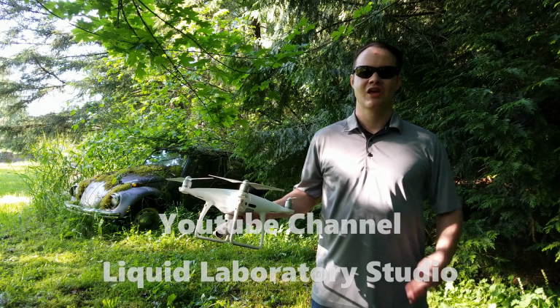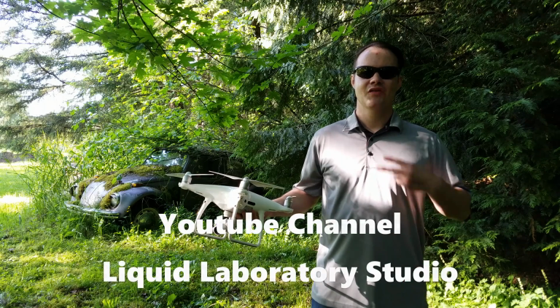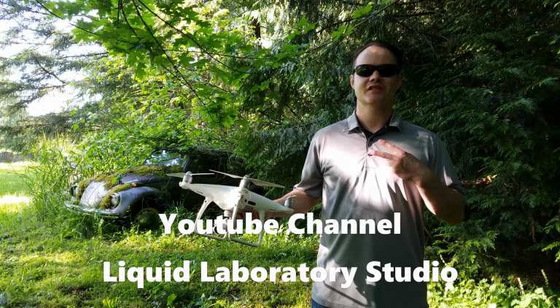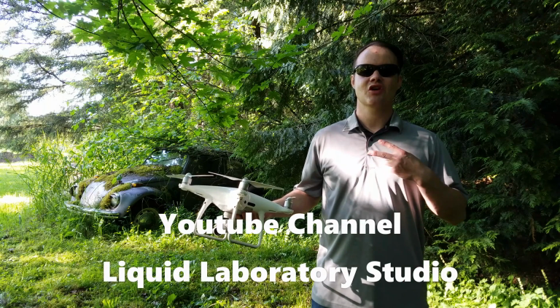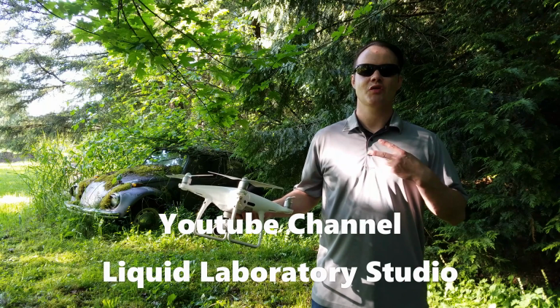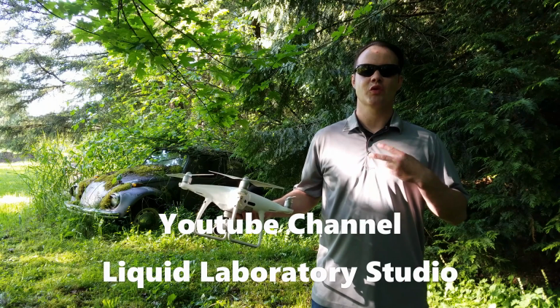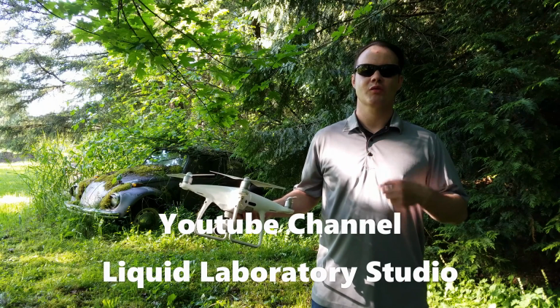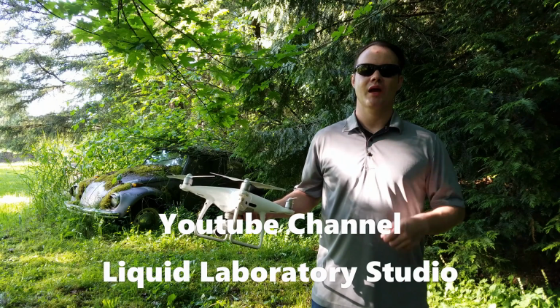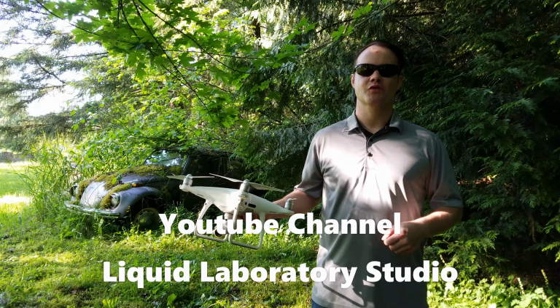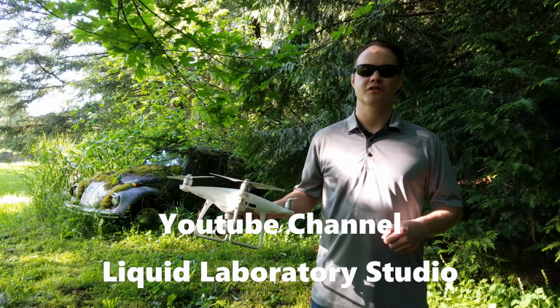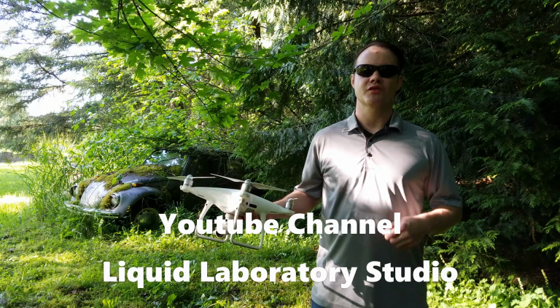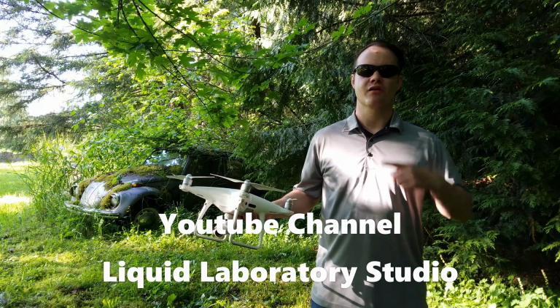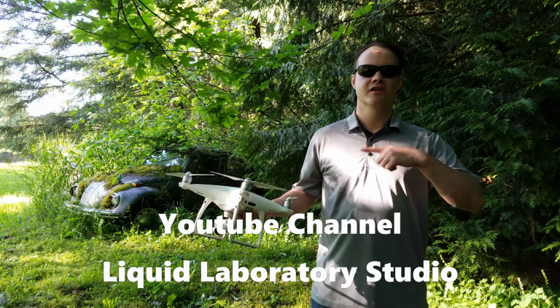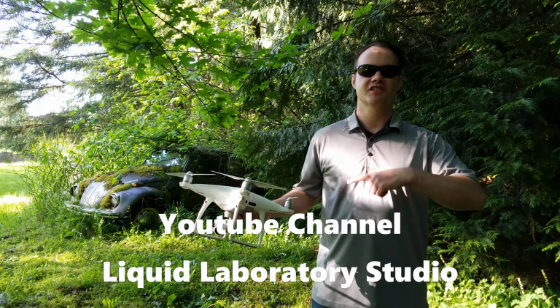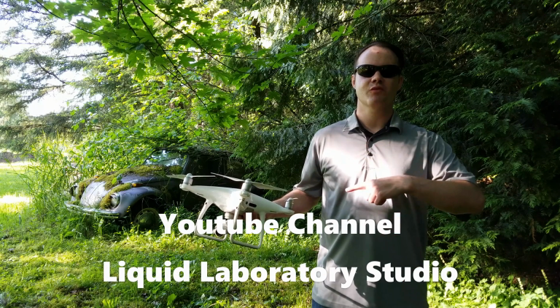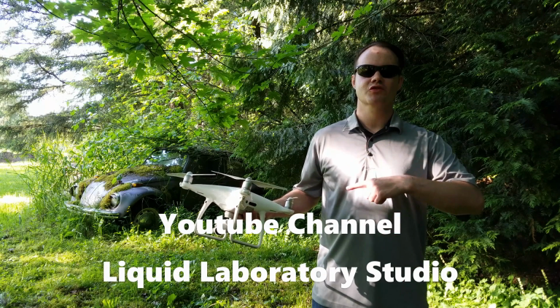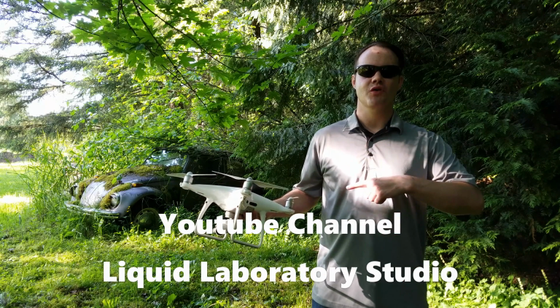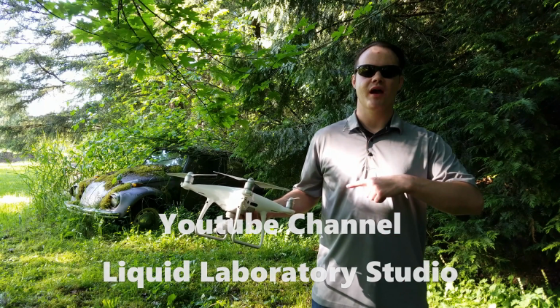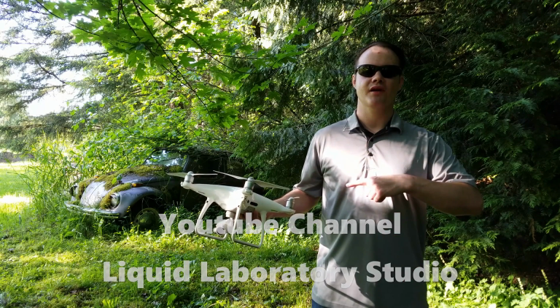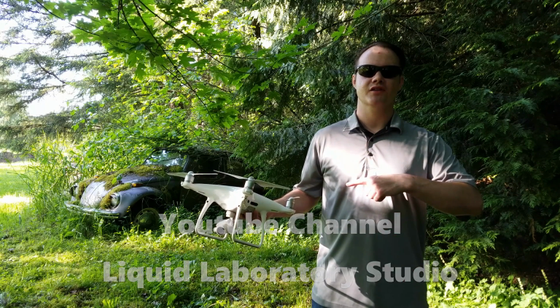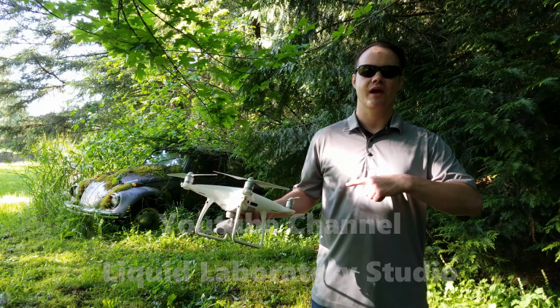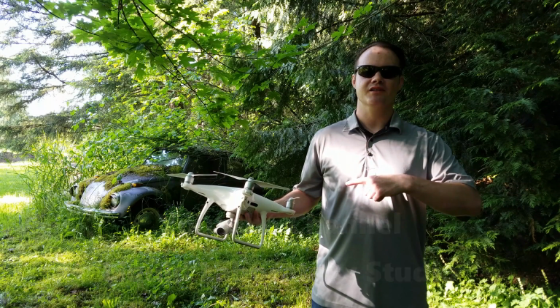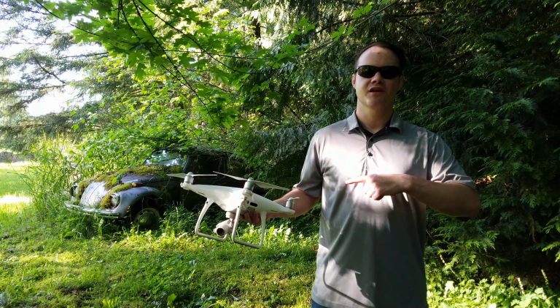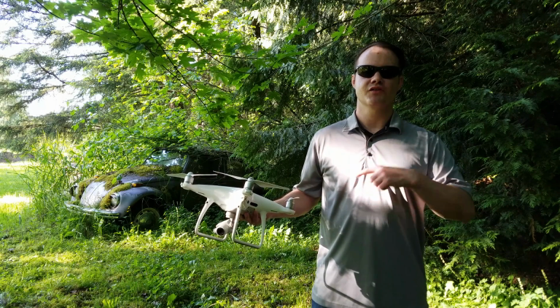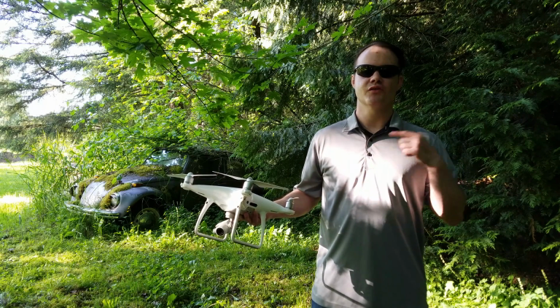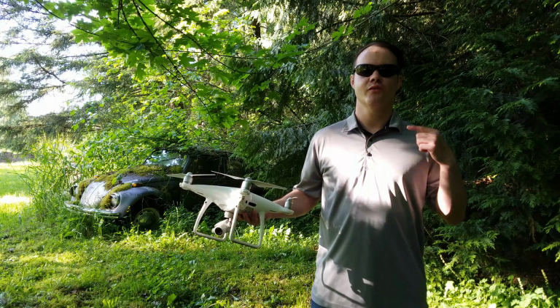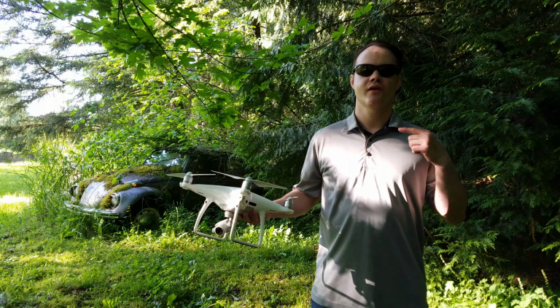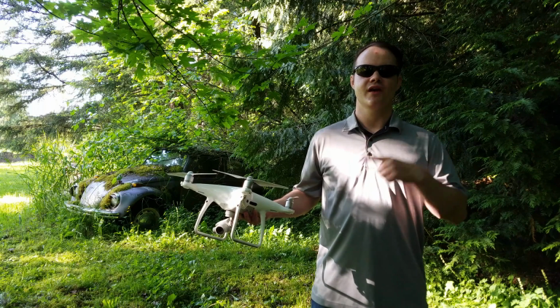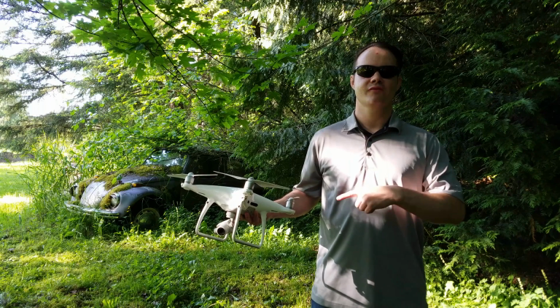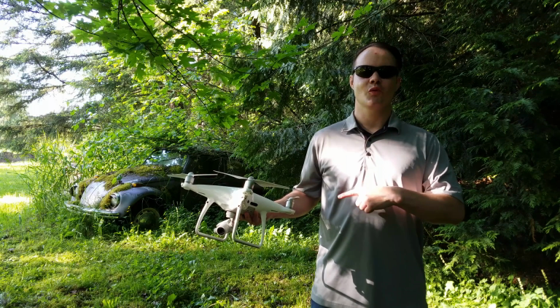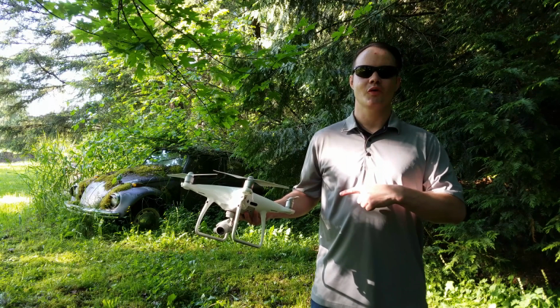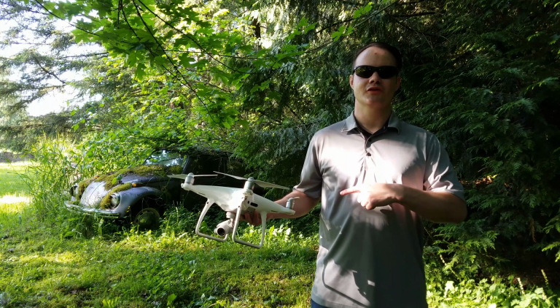This is Cody with Liquid Laboratory Studio. Today we'll show you how not to crash your new Phantom 4 Pro drone.